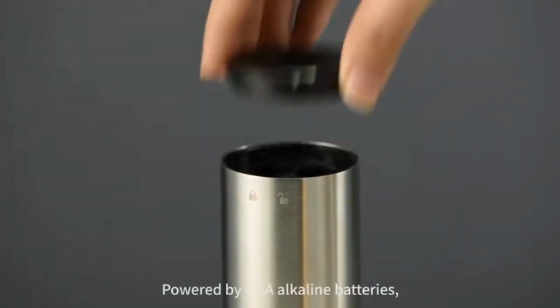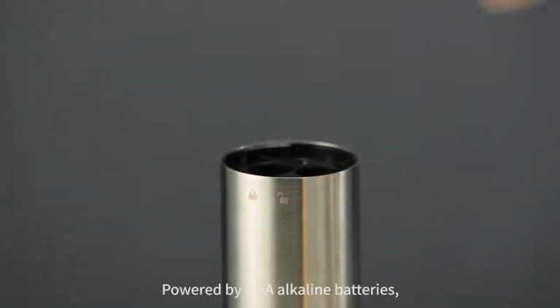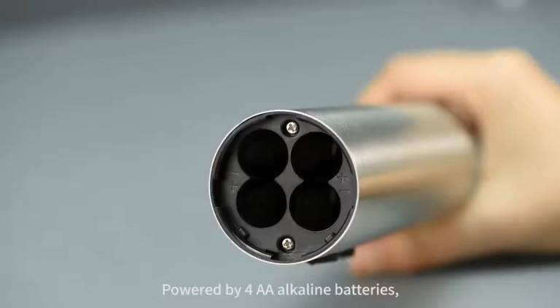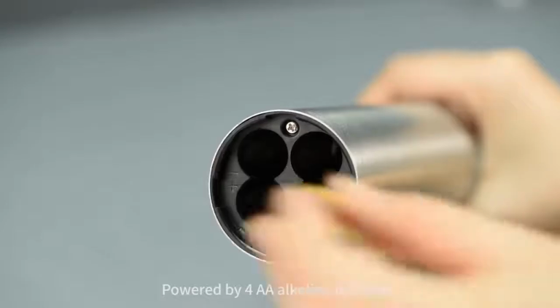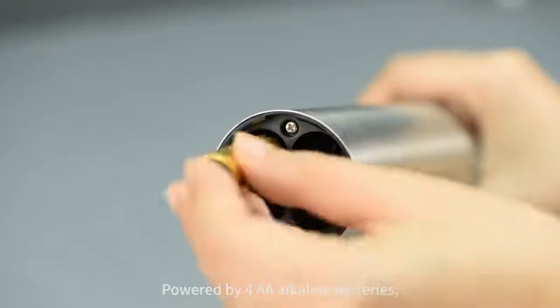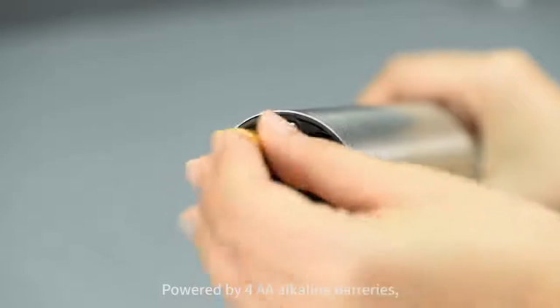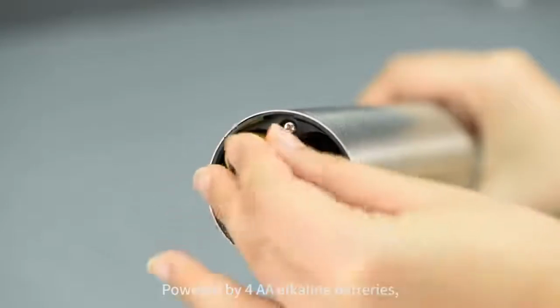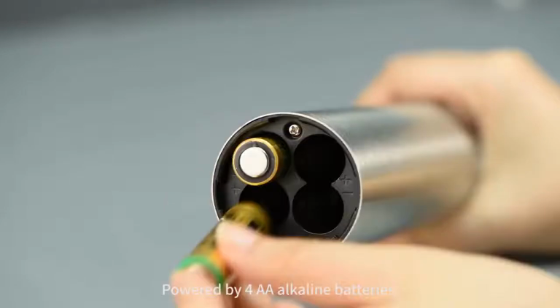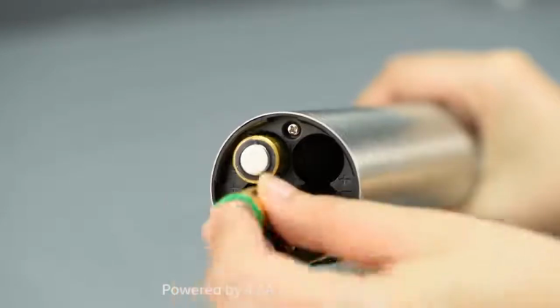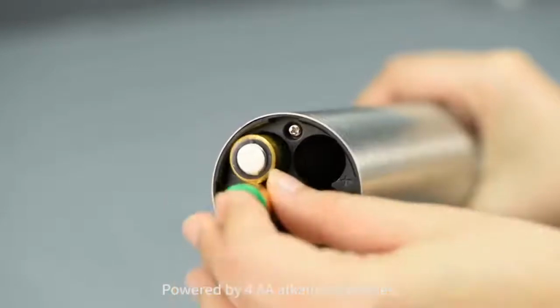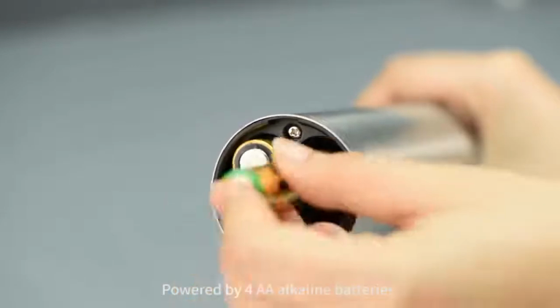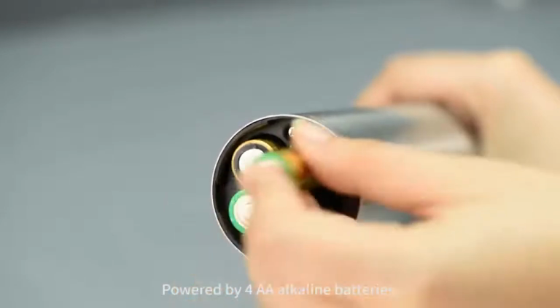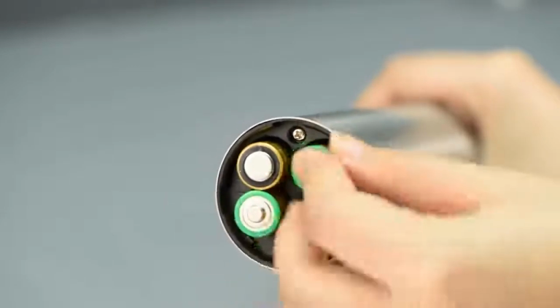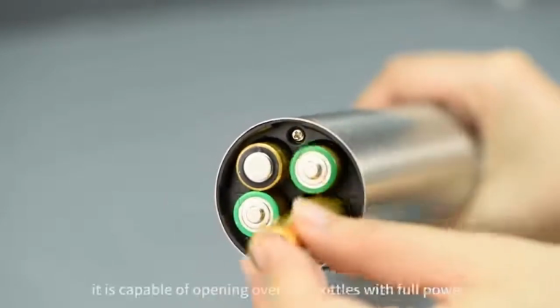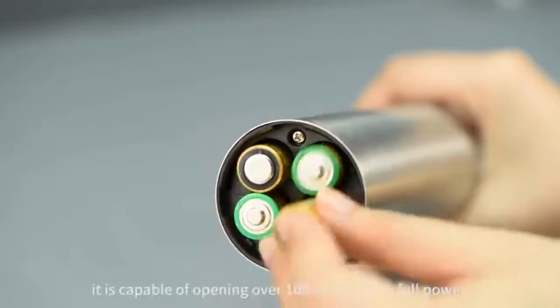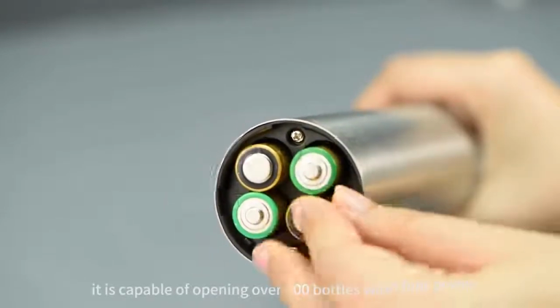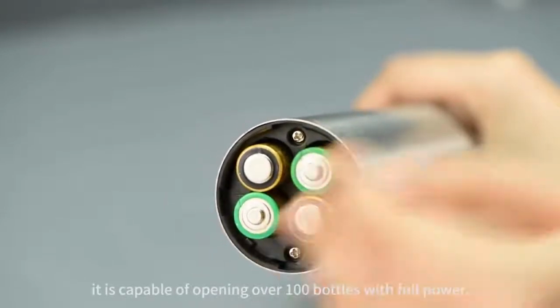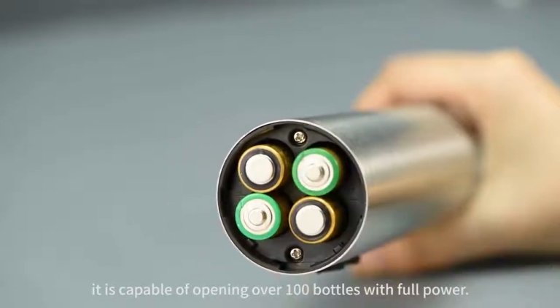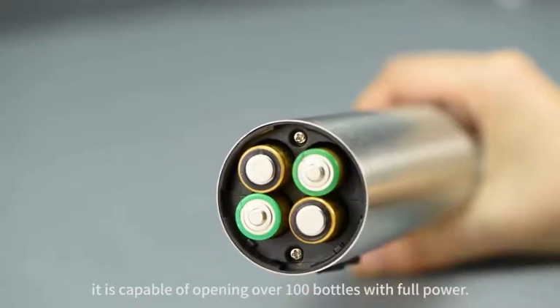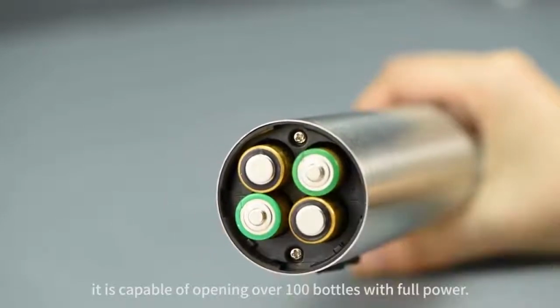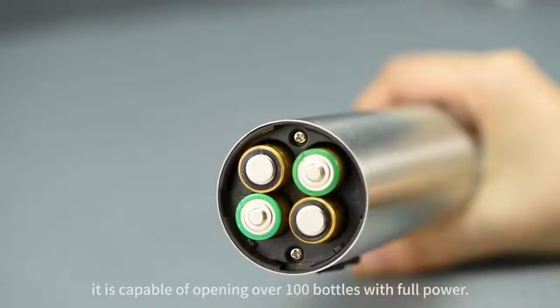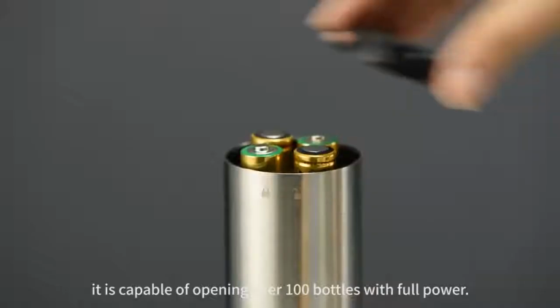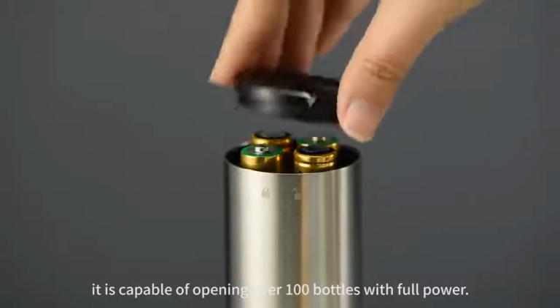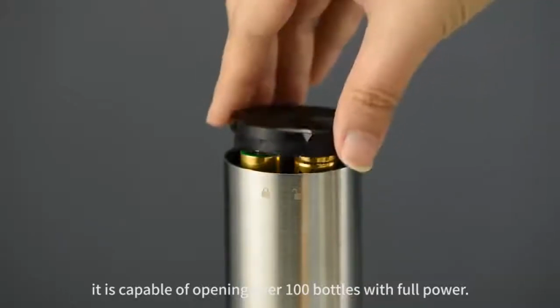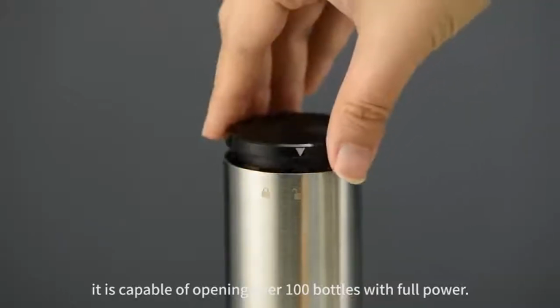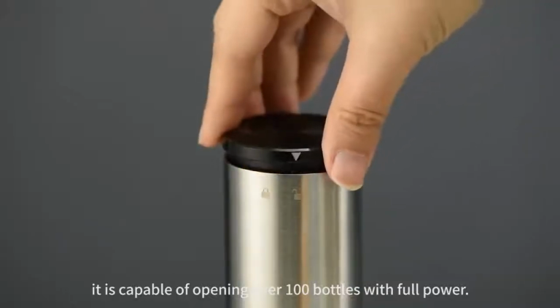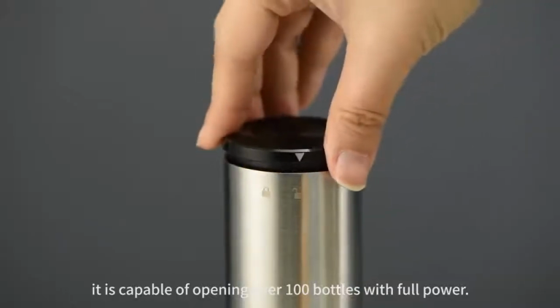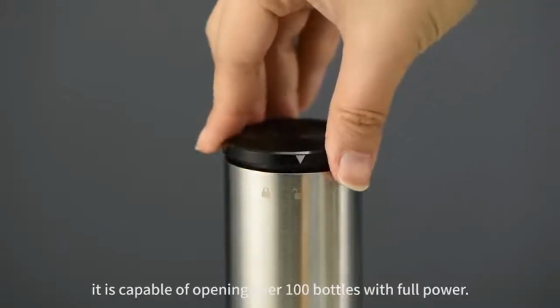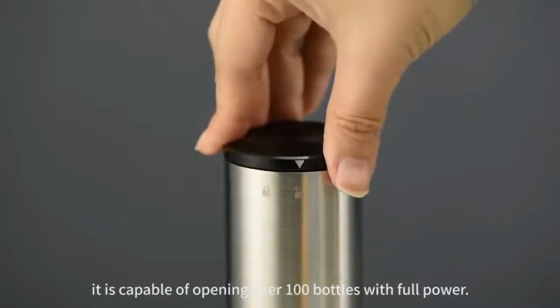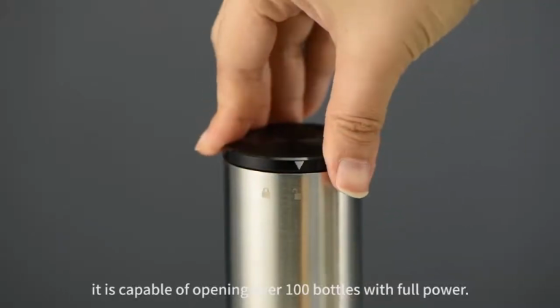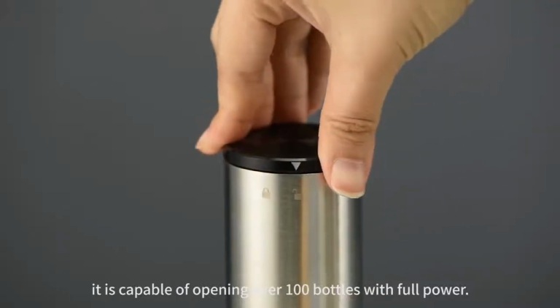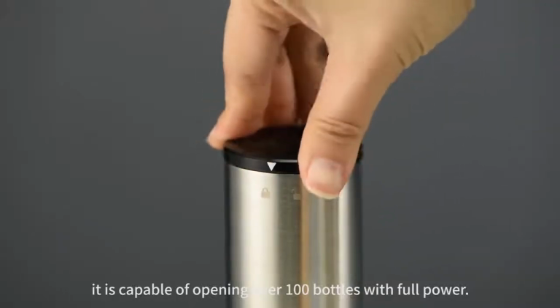Powered by 4AA alkaline batteries, it is capable of opening over 100 bottles with full power.